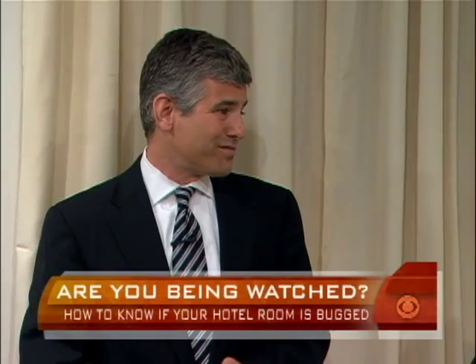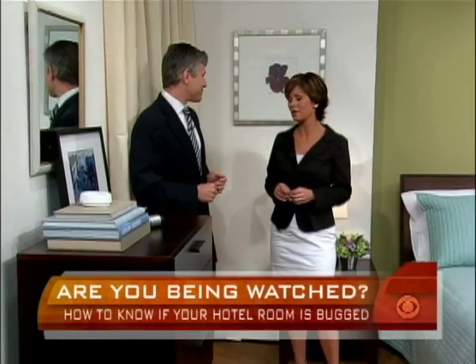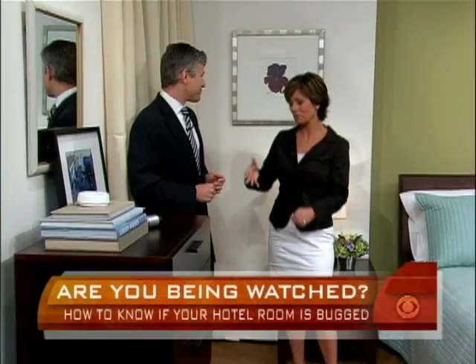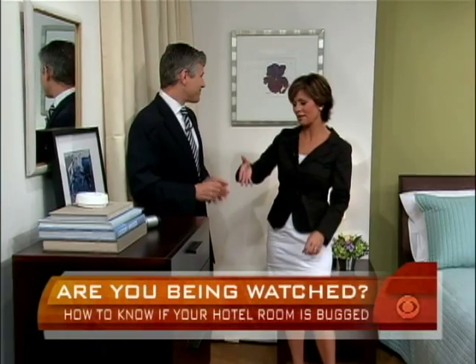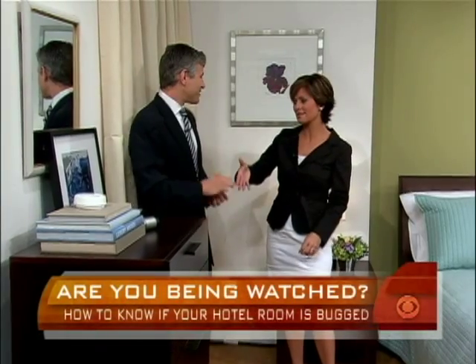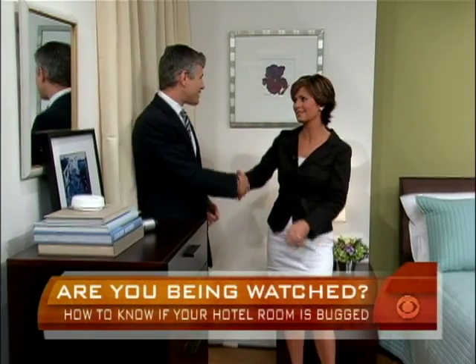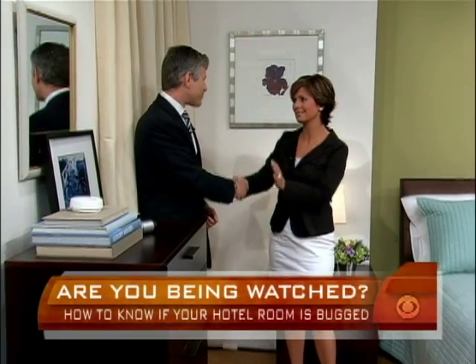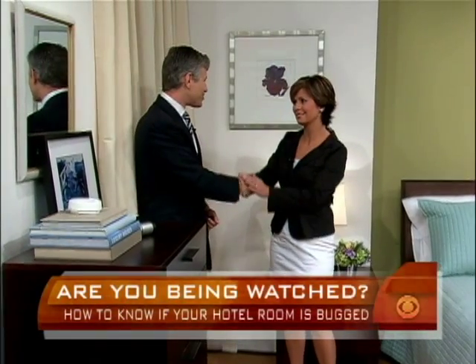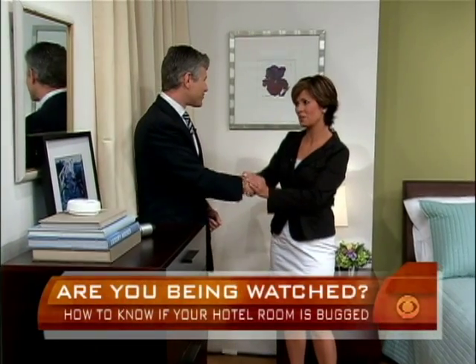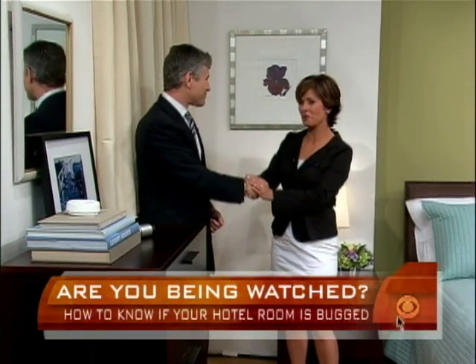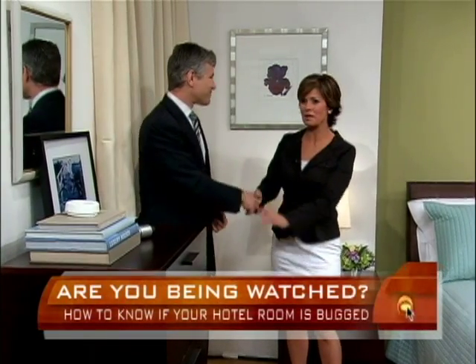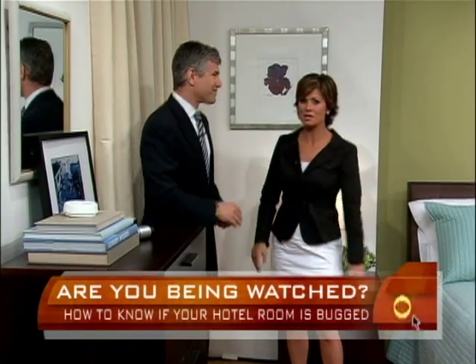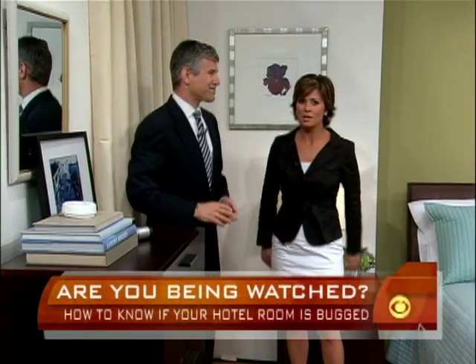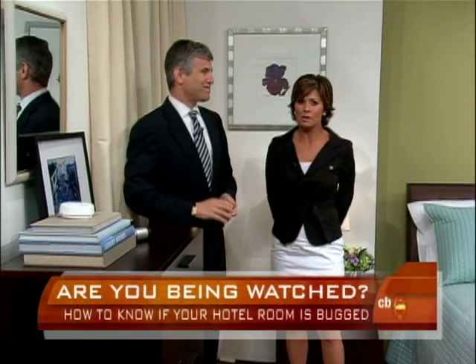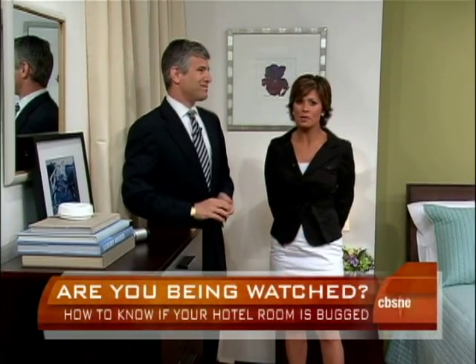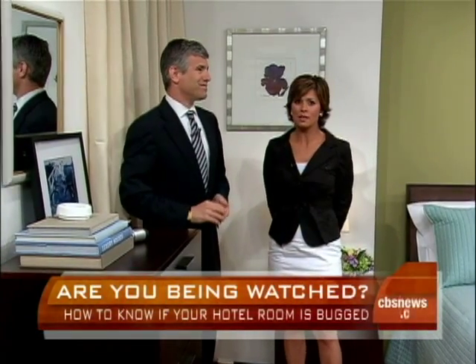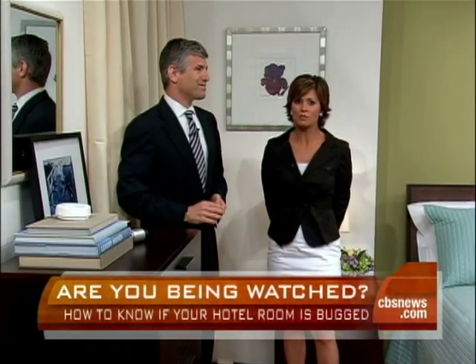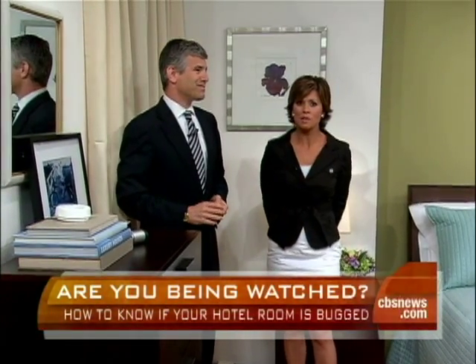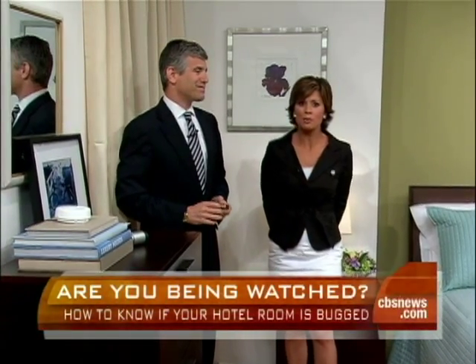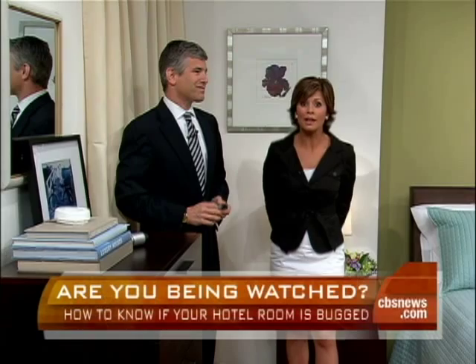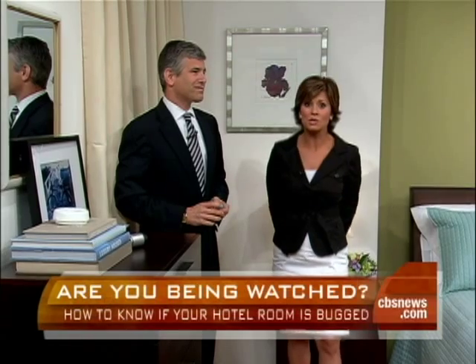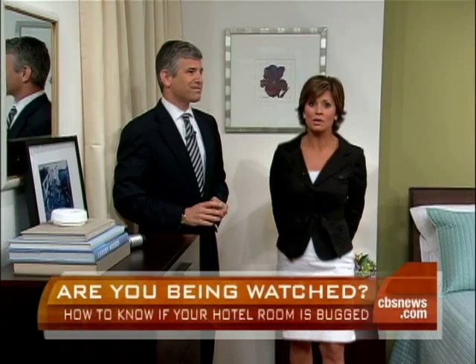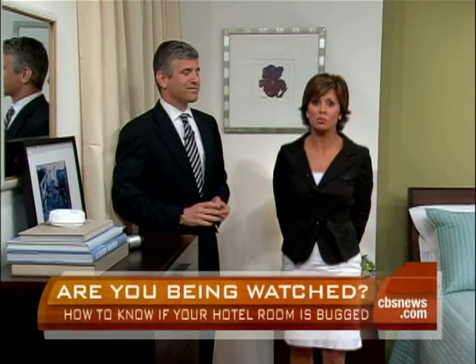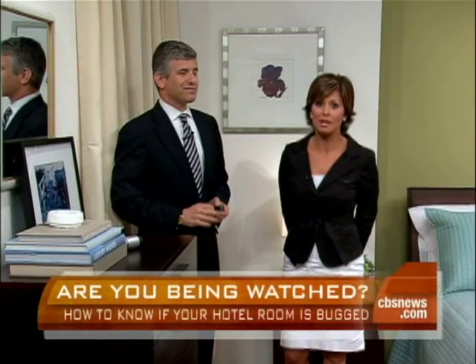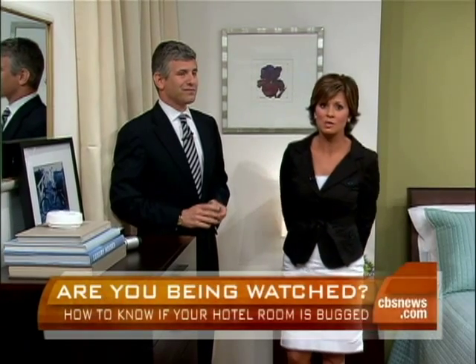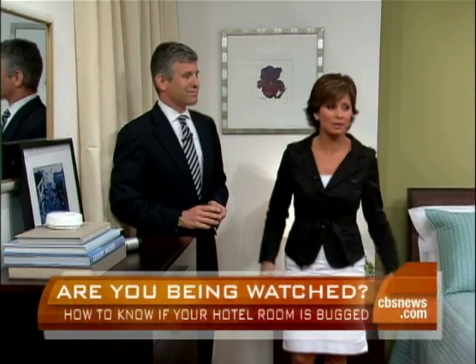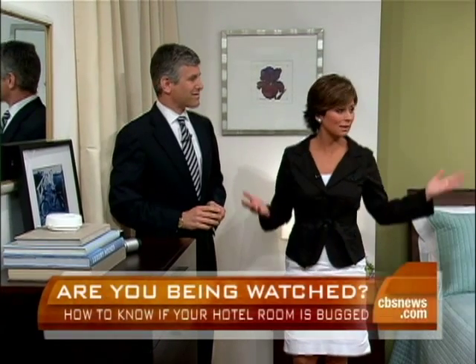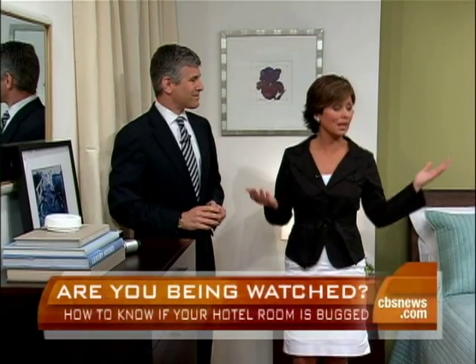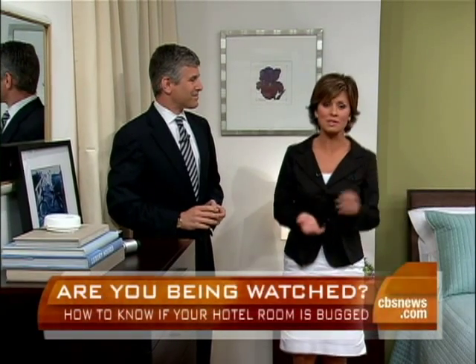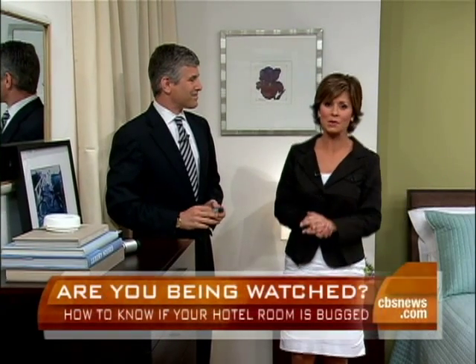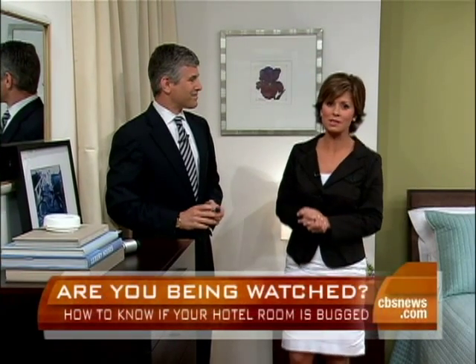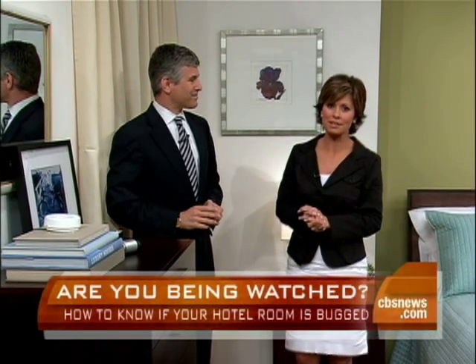Chris Falkenberg, thanks so much. We also want to thank the folks at Brickhouse Security for providing us with the hidden cameras and security devices.